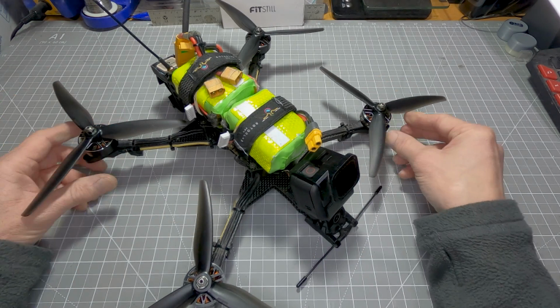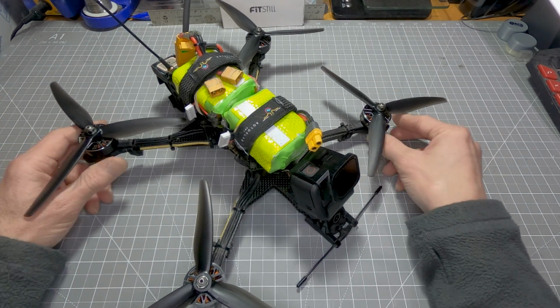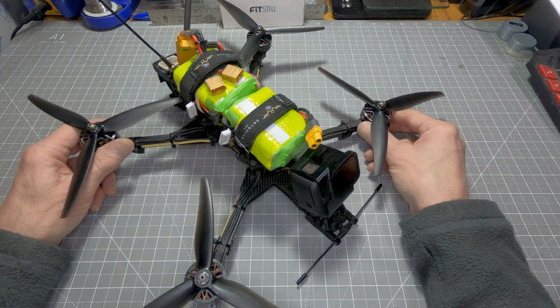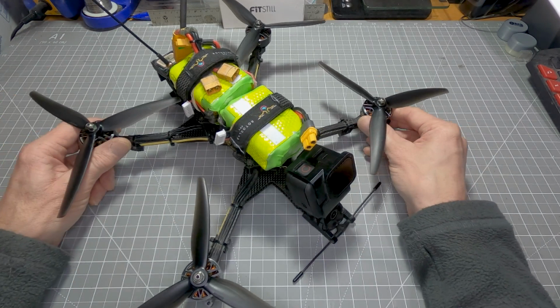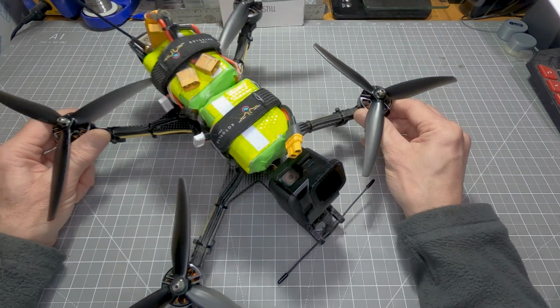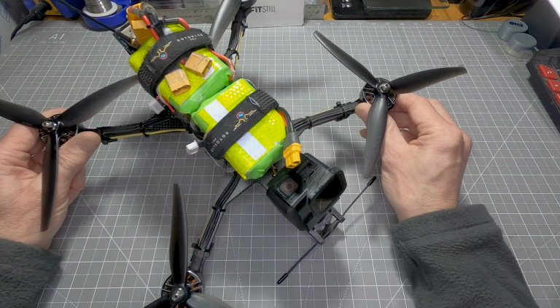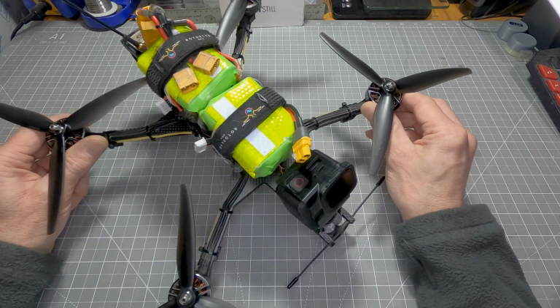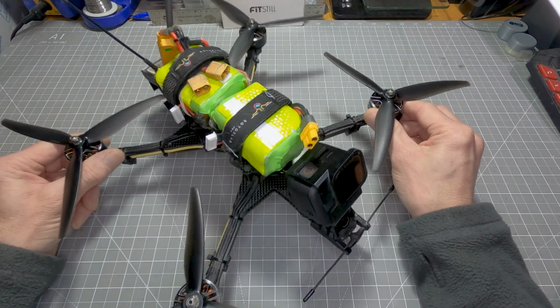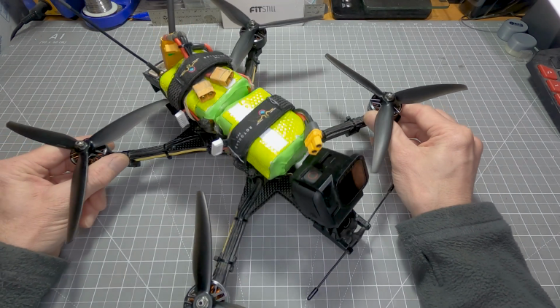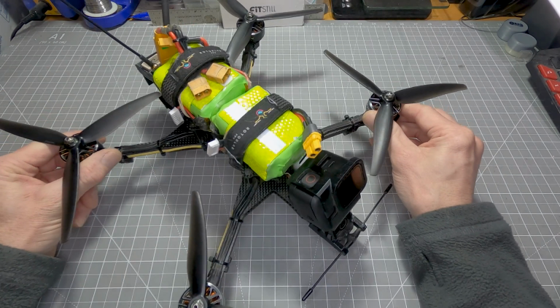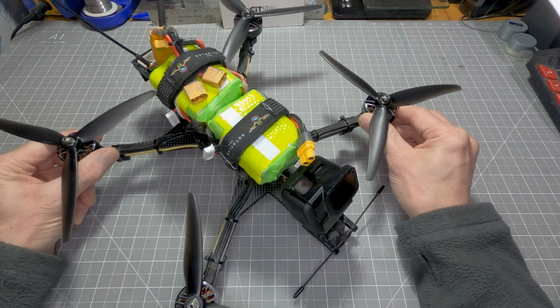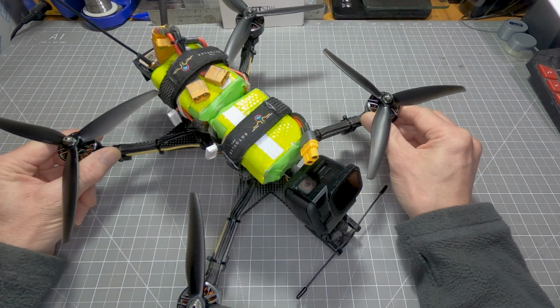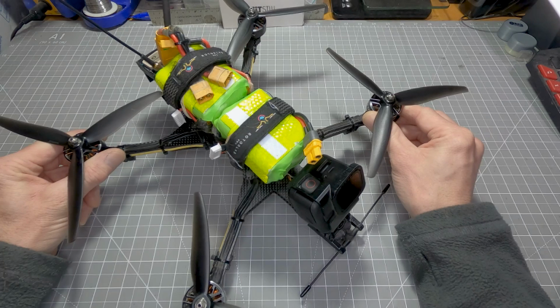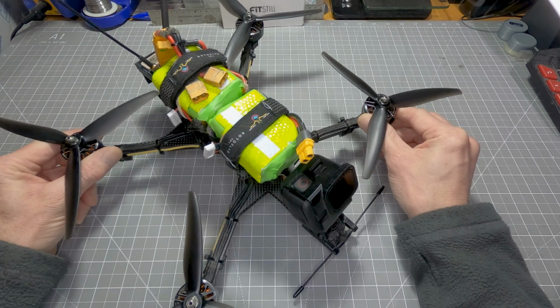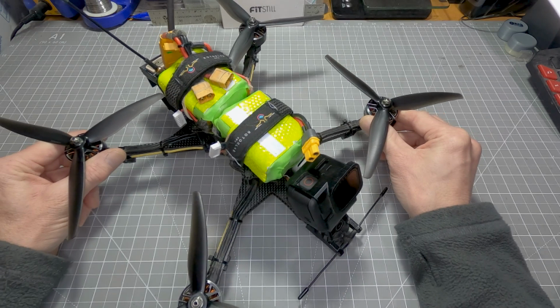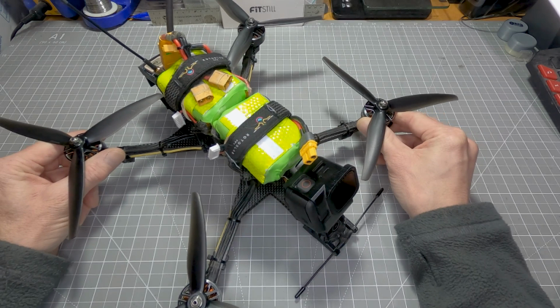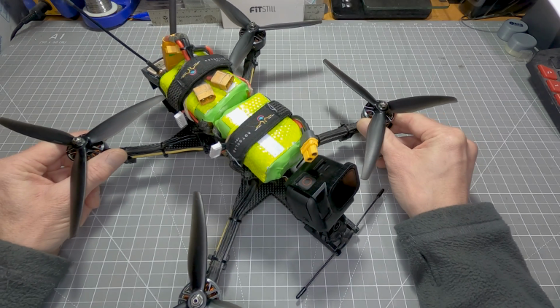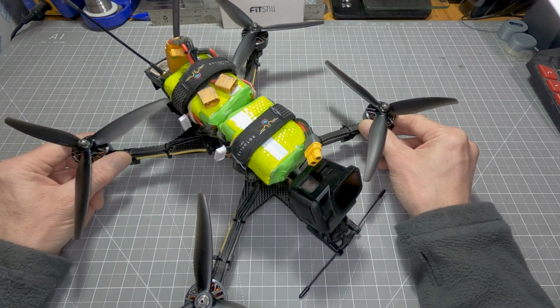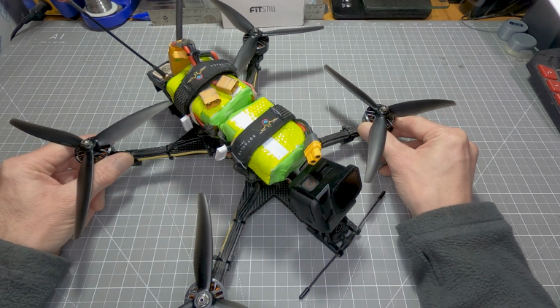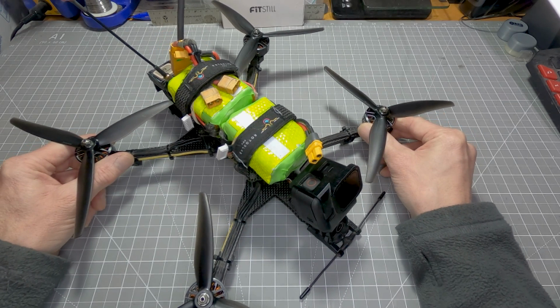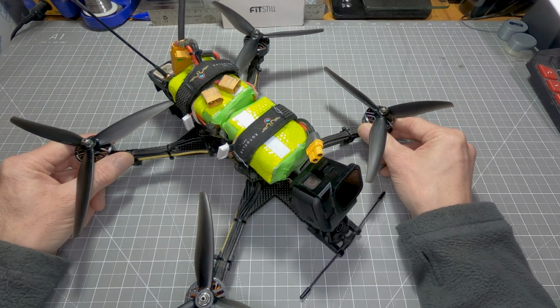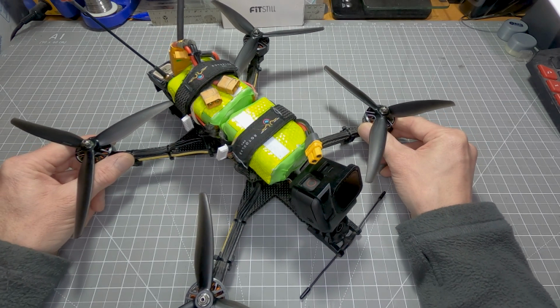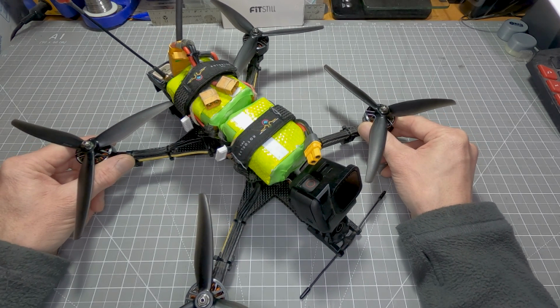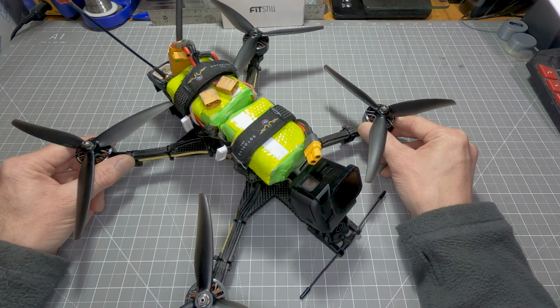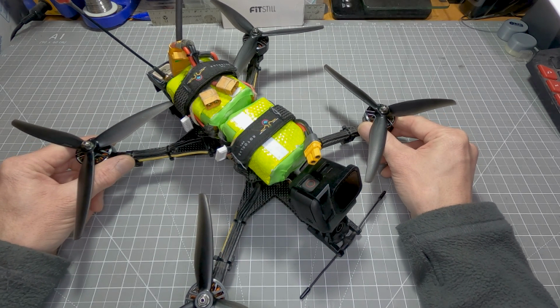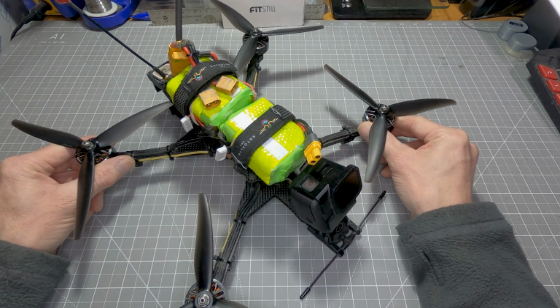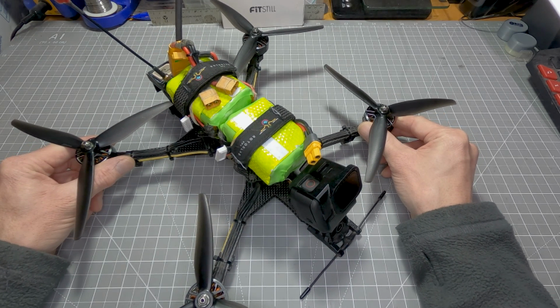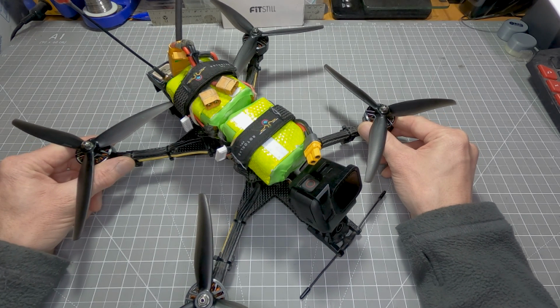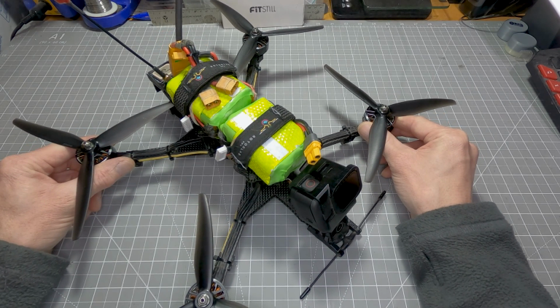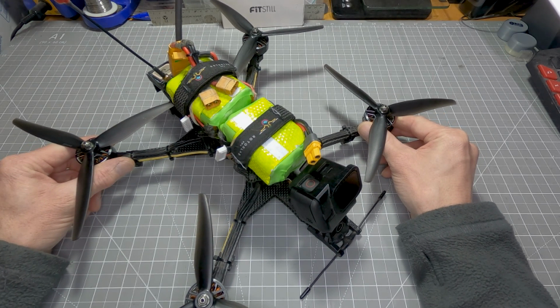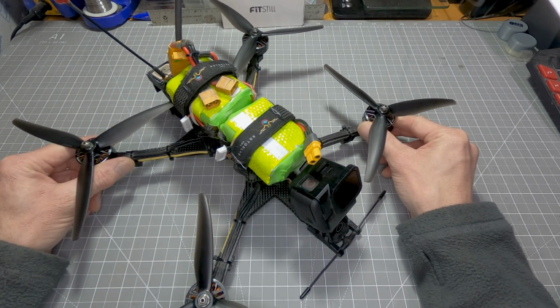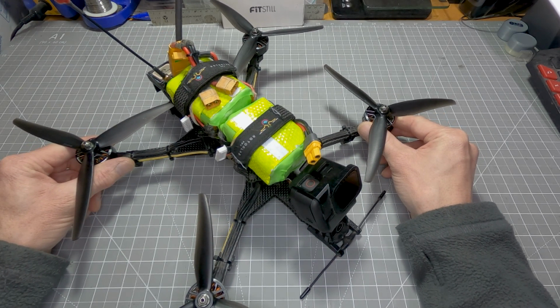That's enough about gear for now — let's get on to the long range footage and I'll do some more talking after the flight gets started.